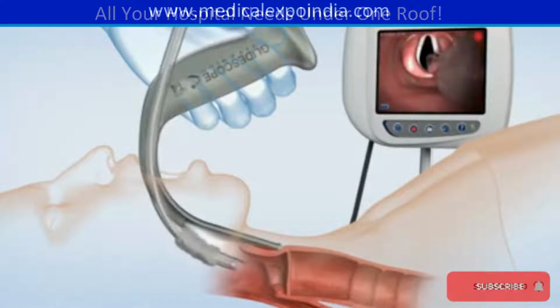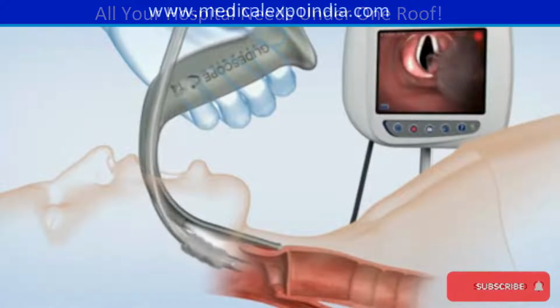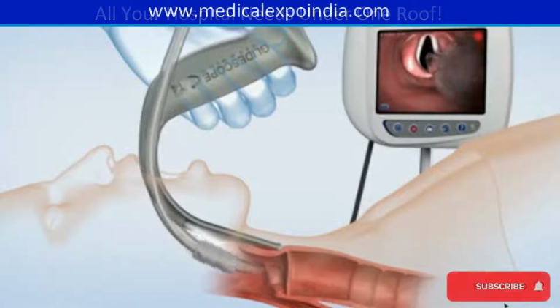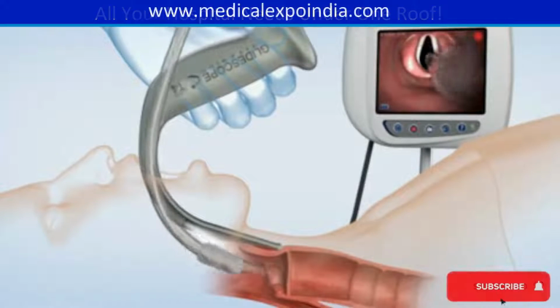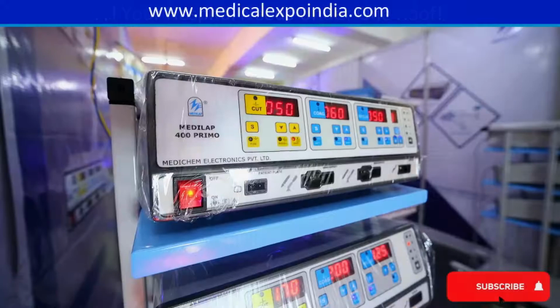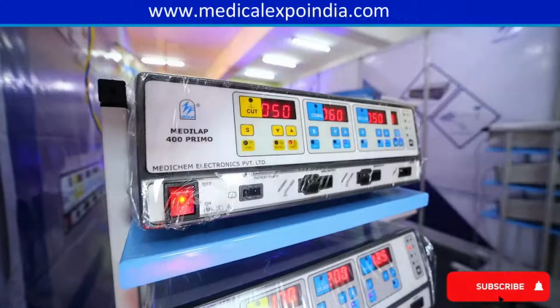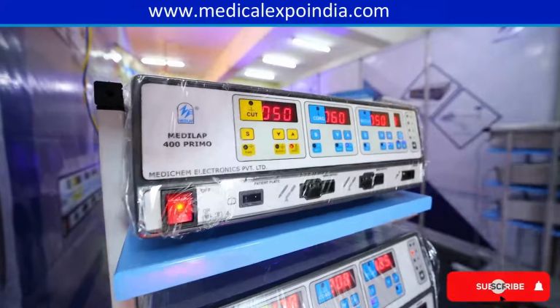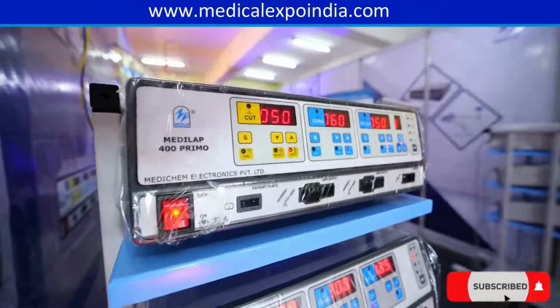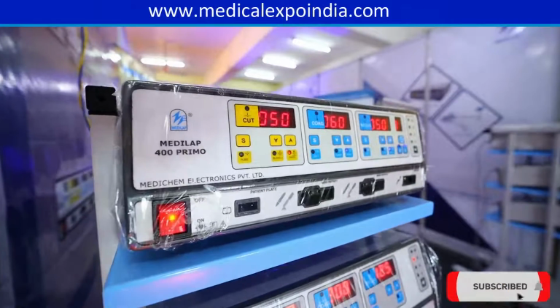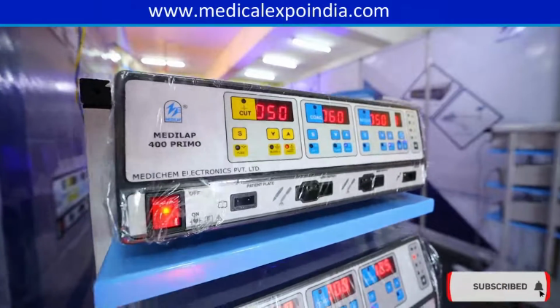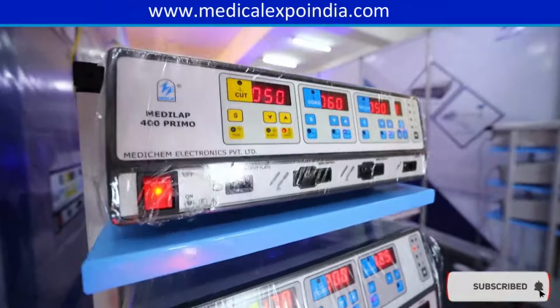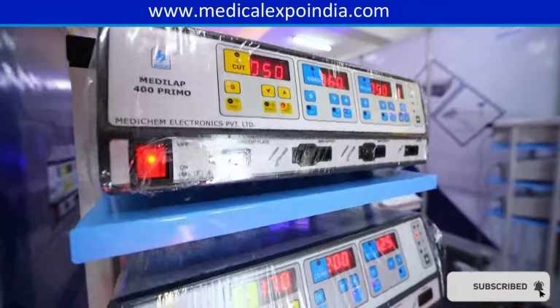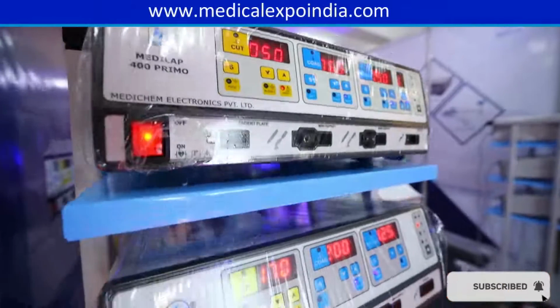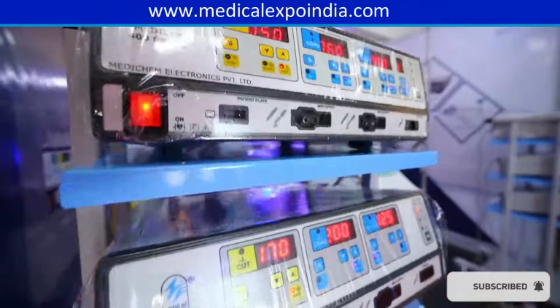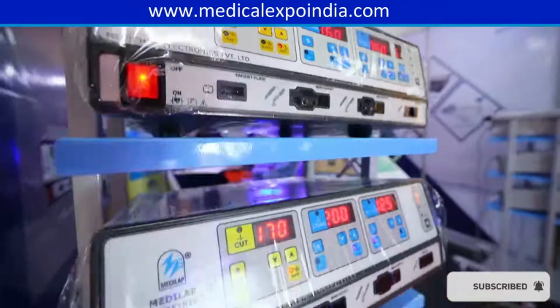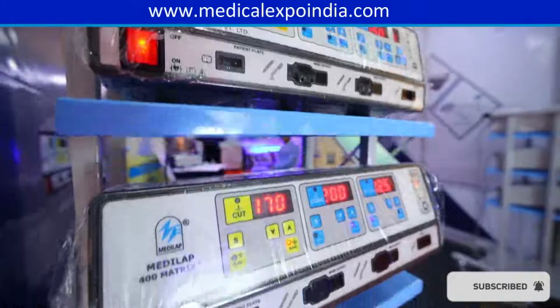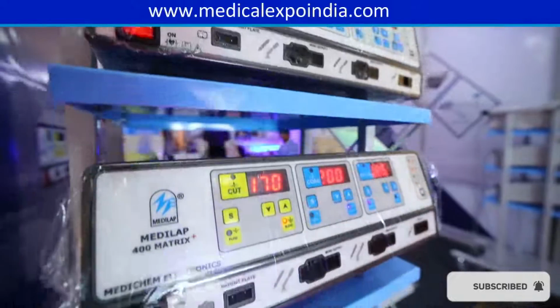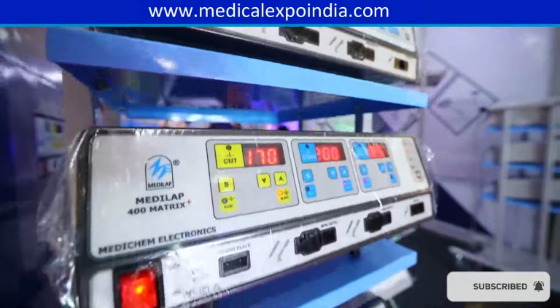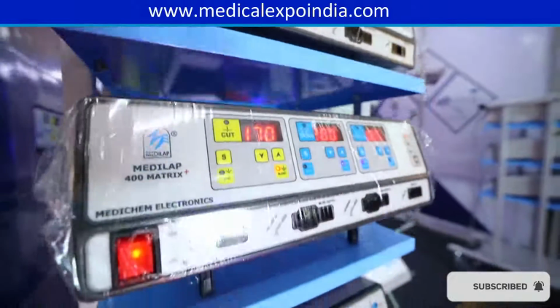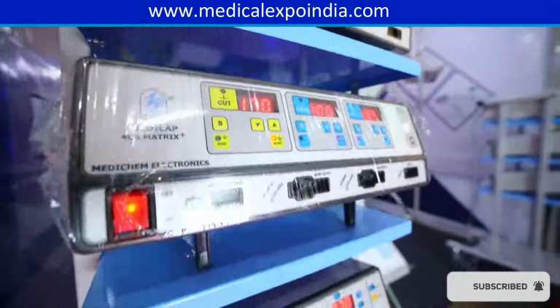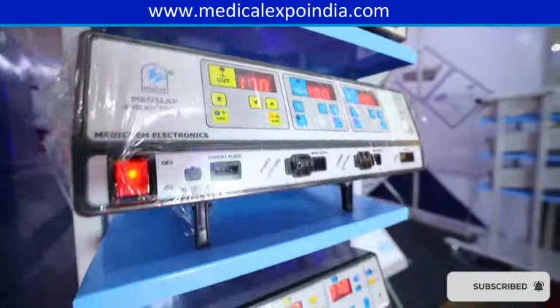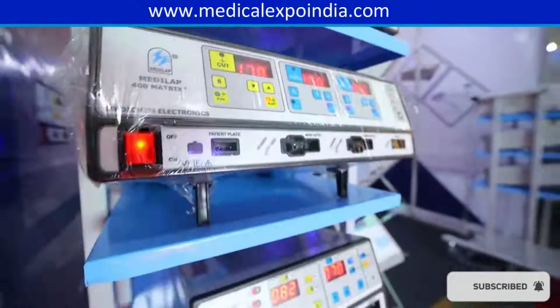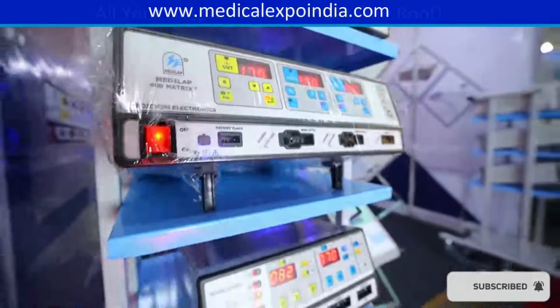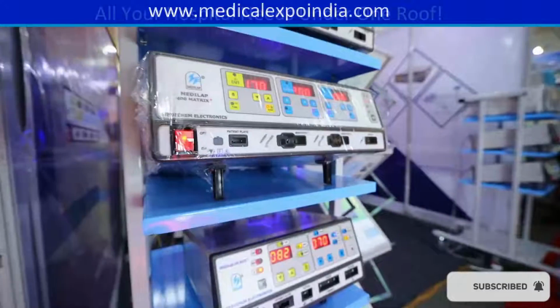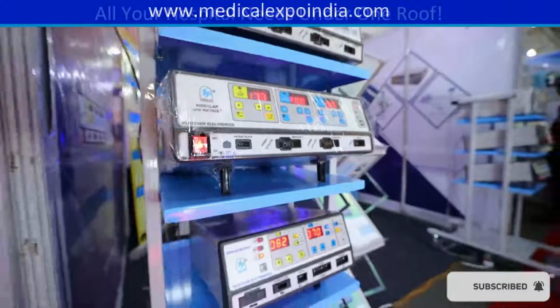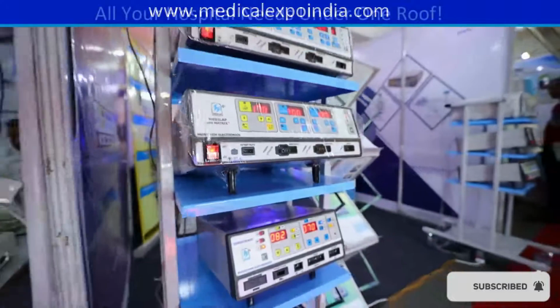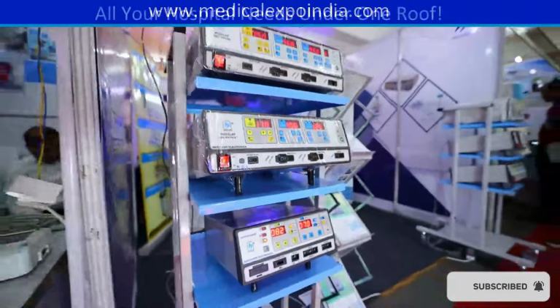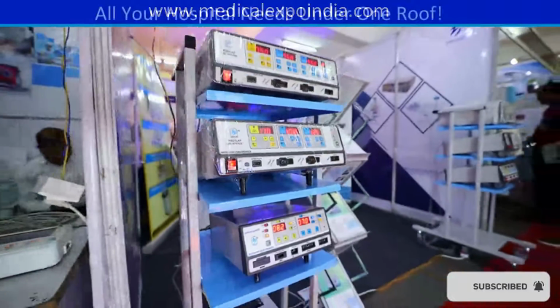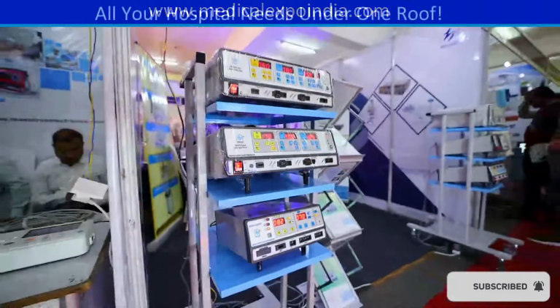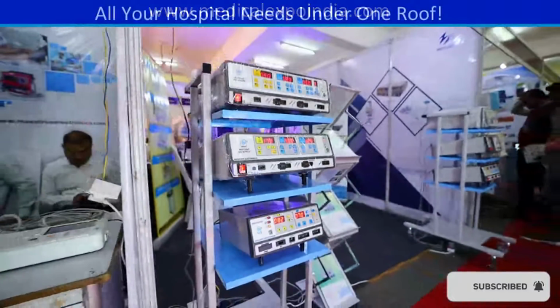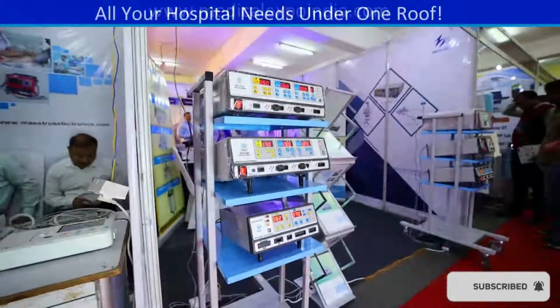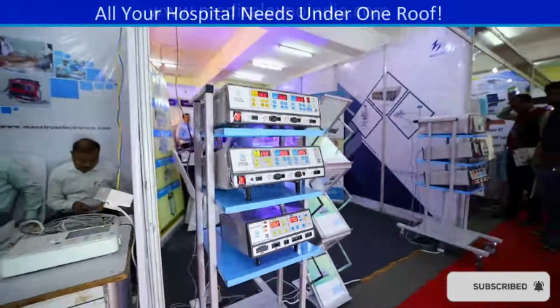Physical therapy equipment such as exercise bikes, treadmills, and parallel bars for patient rehabilitation.